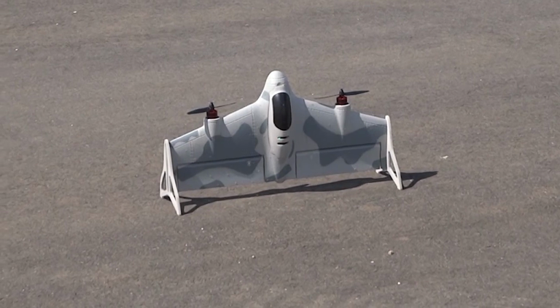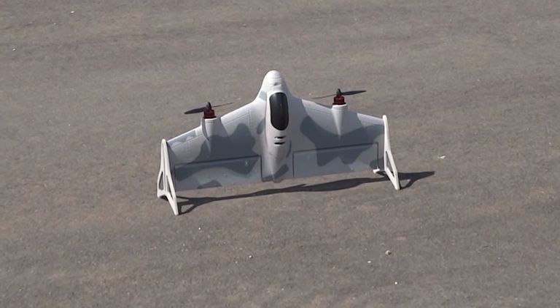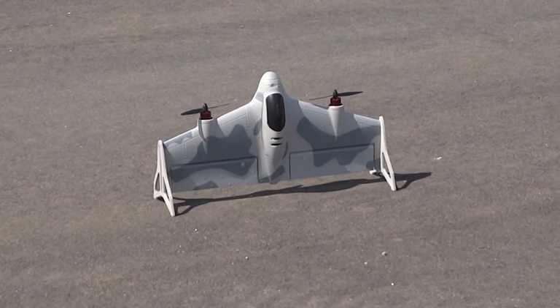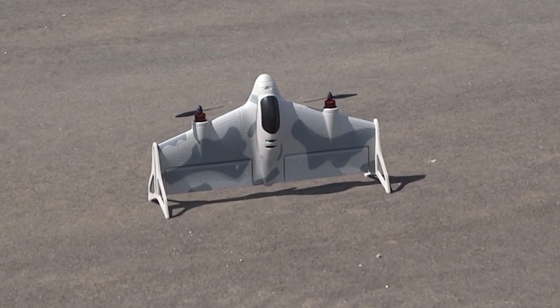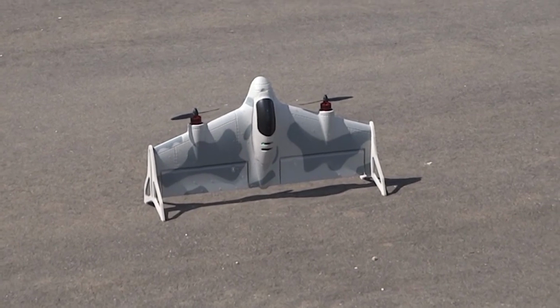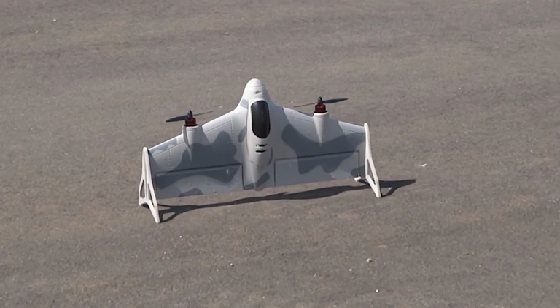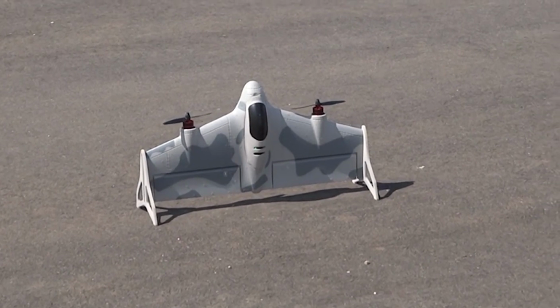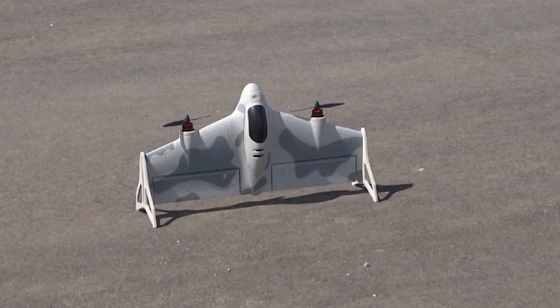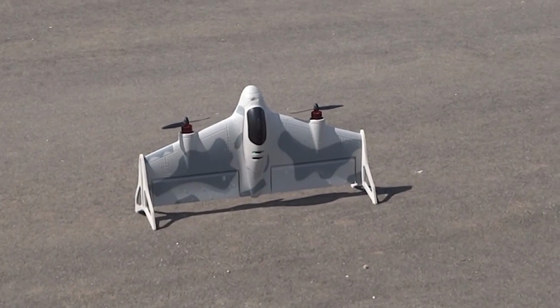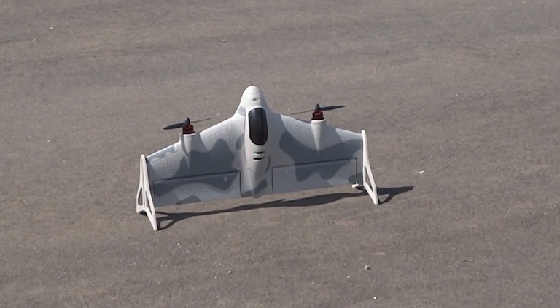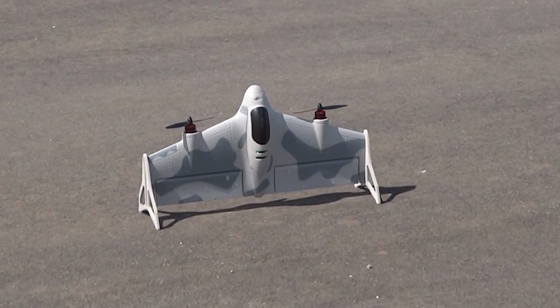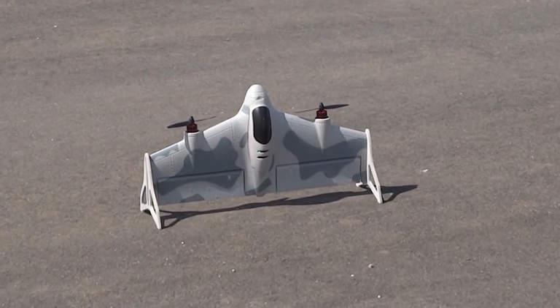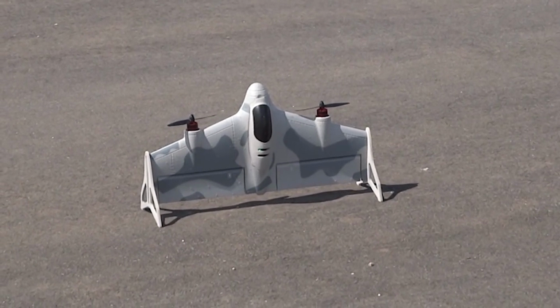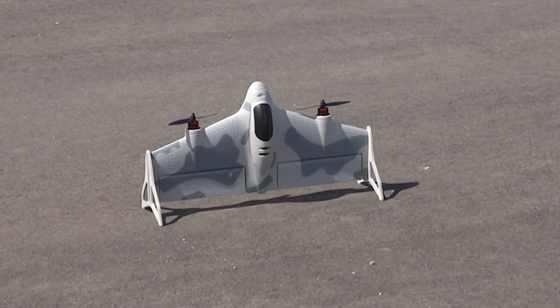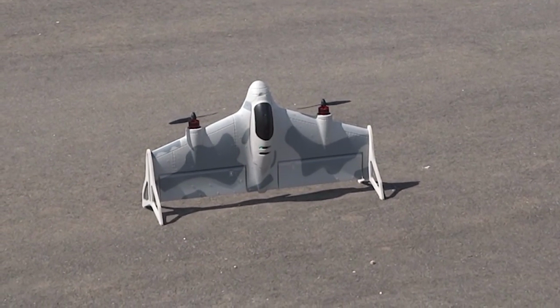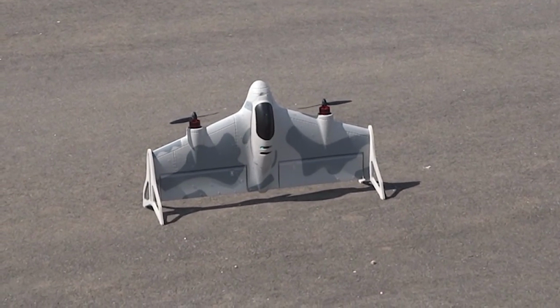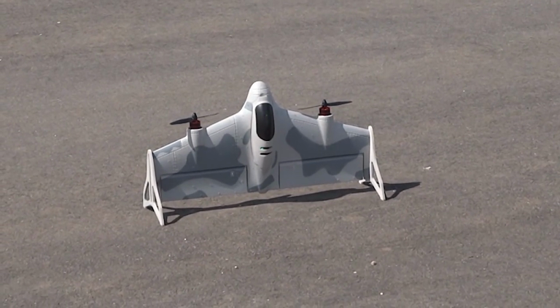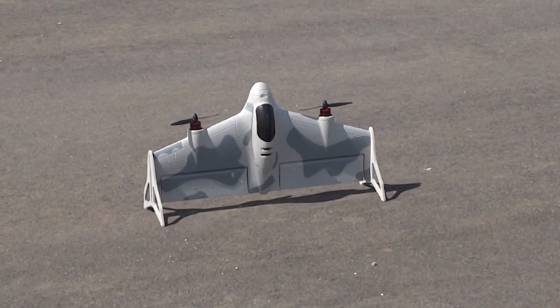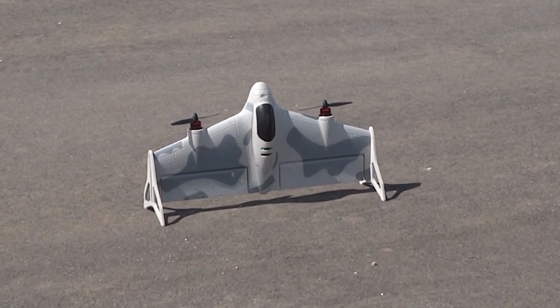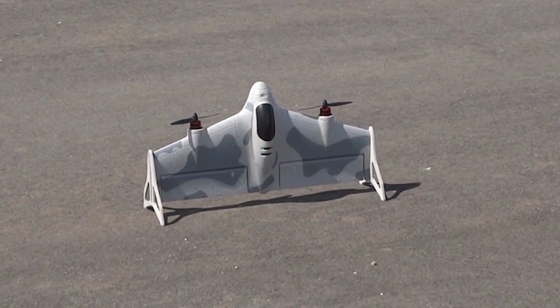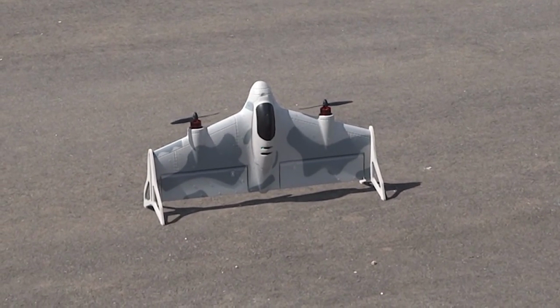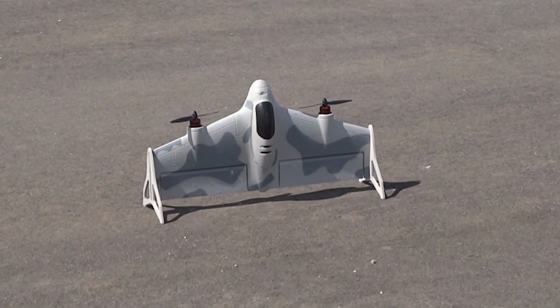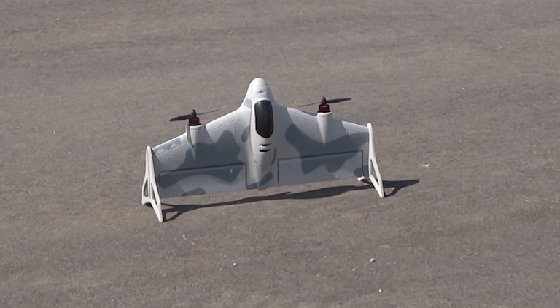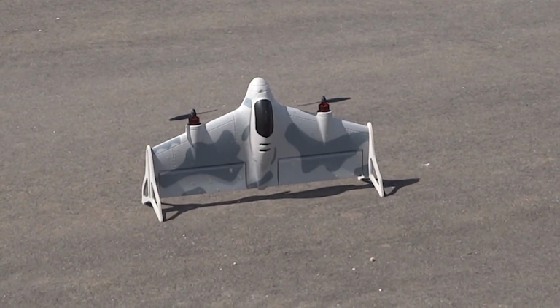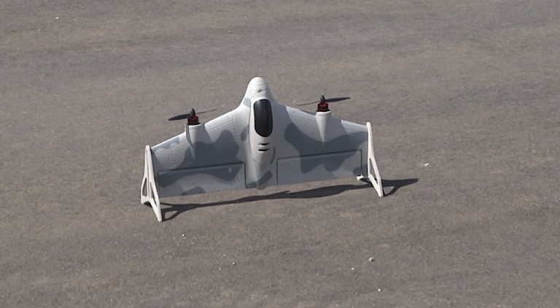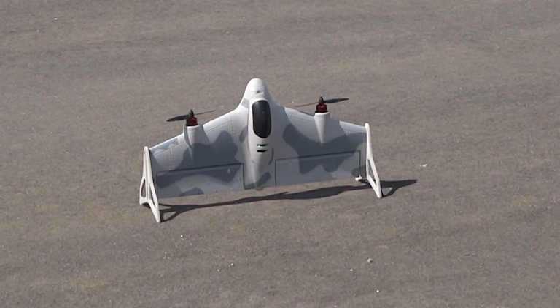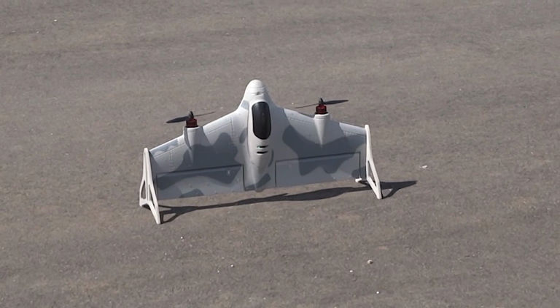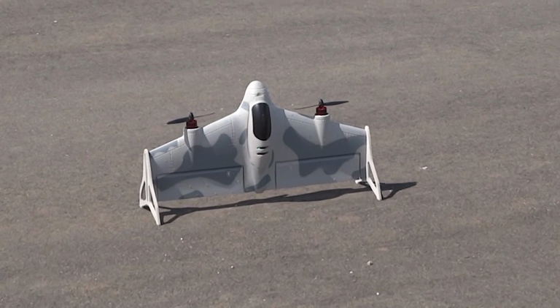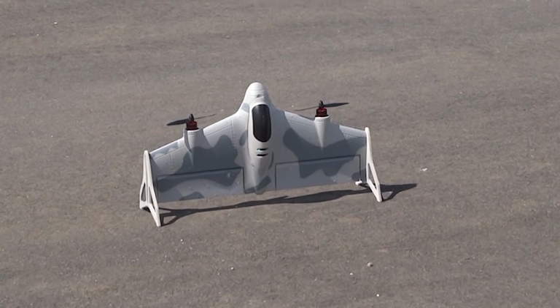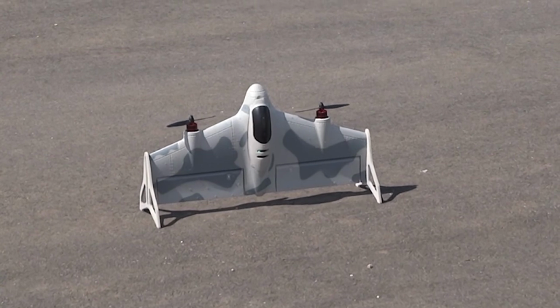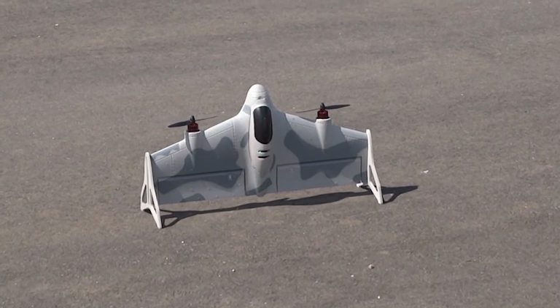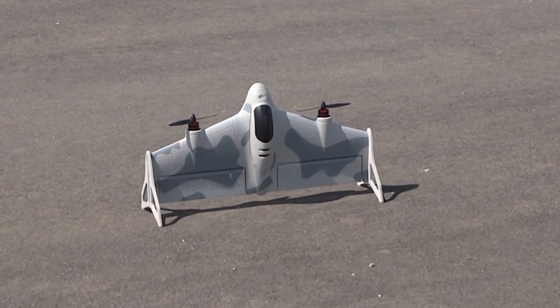Welcome to drone mission. Engine off, low rates. Engaging vertical takeoff and land.